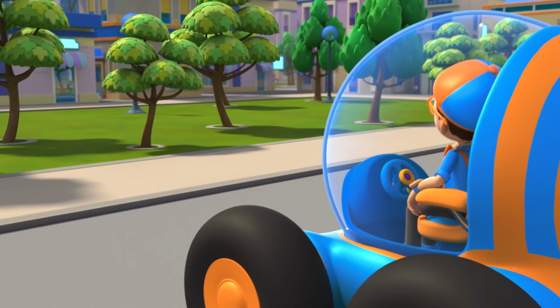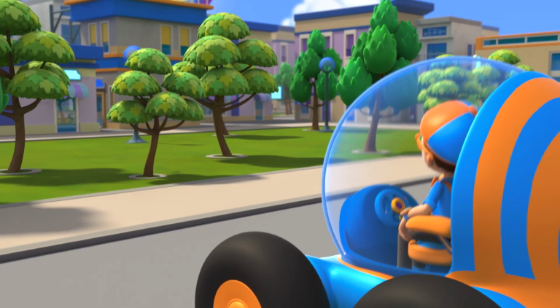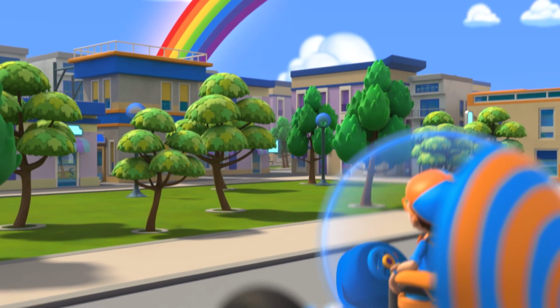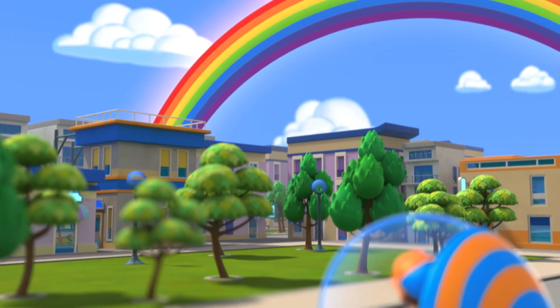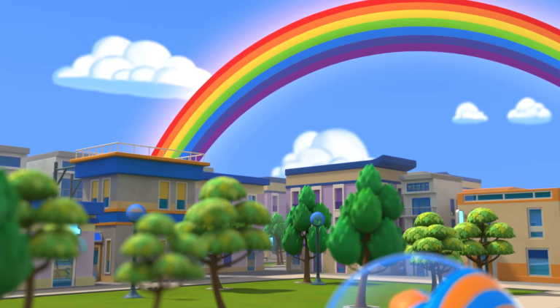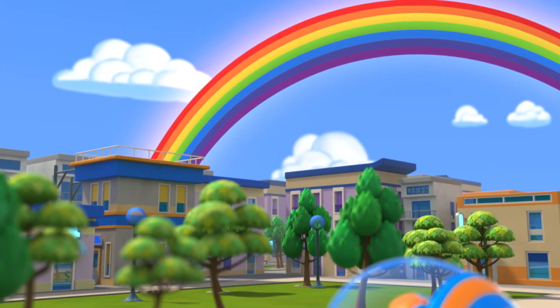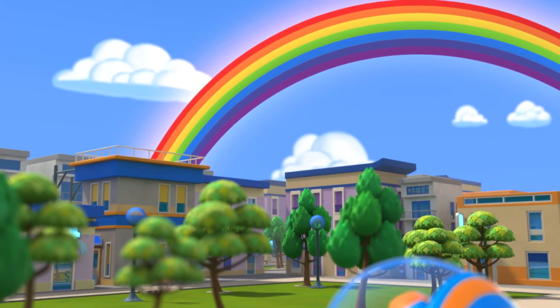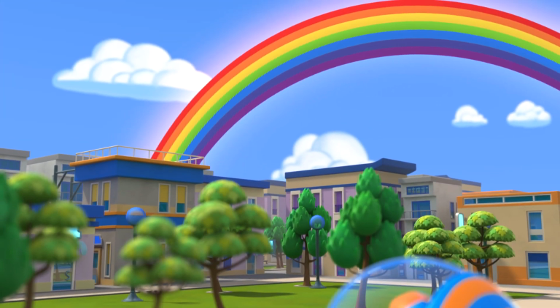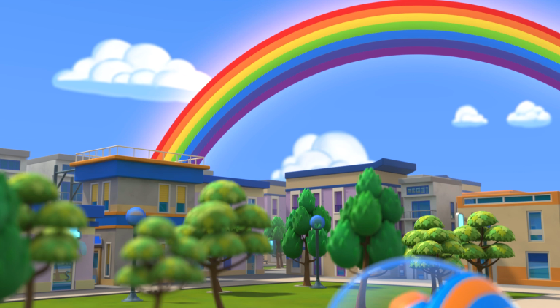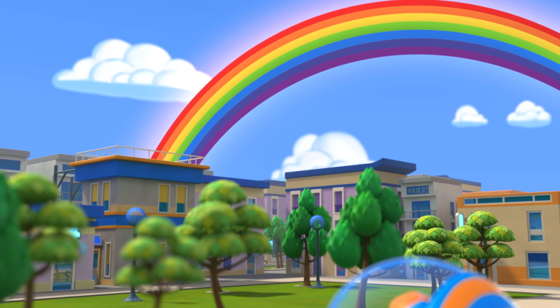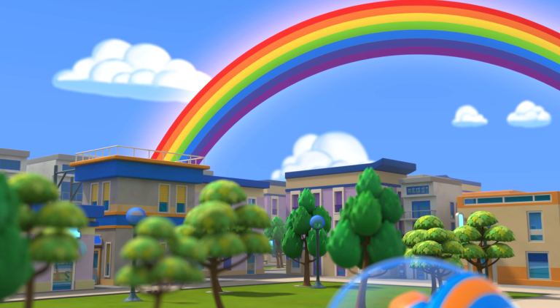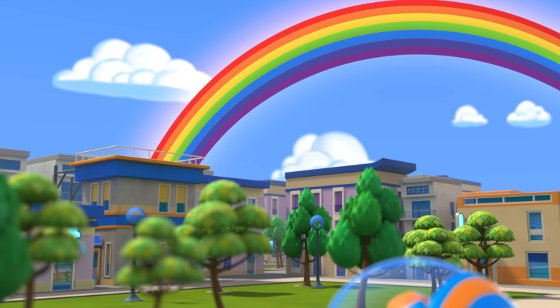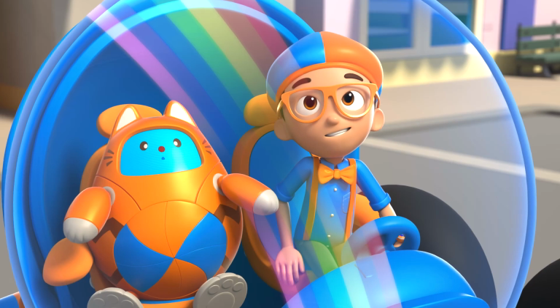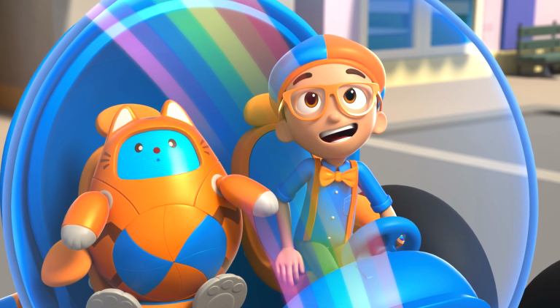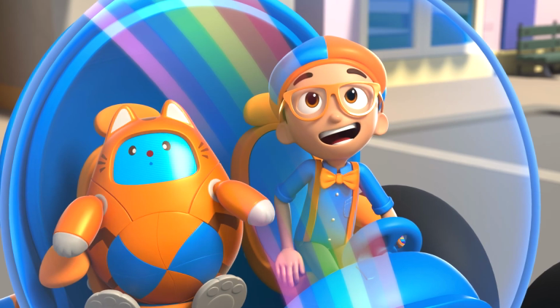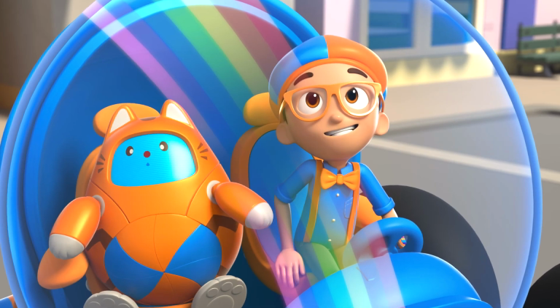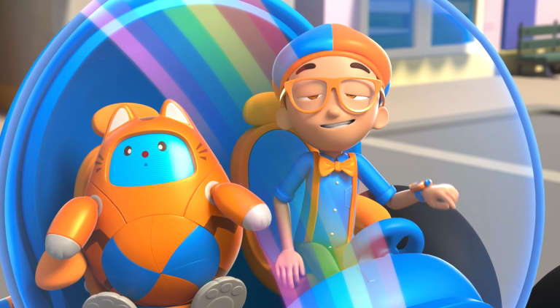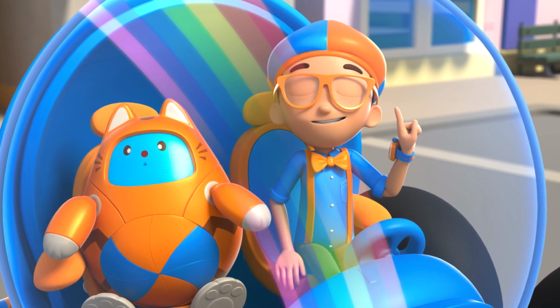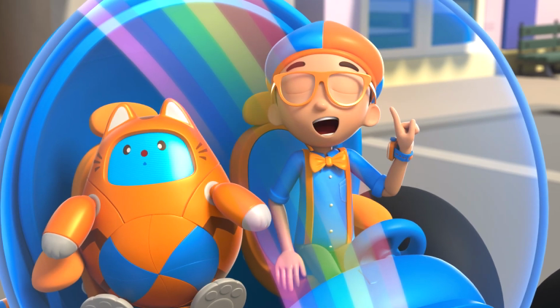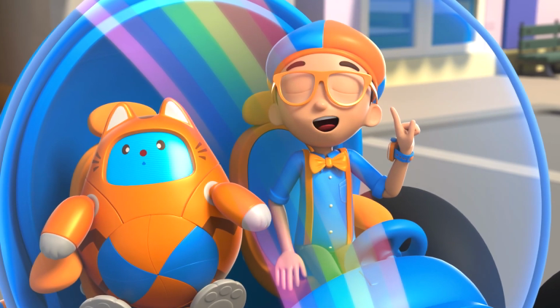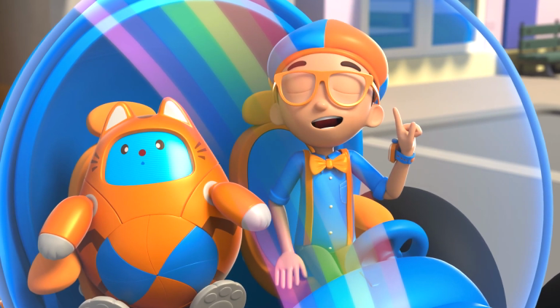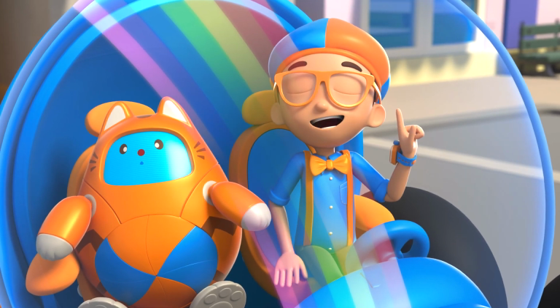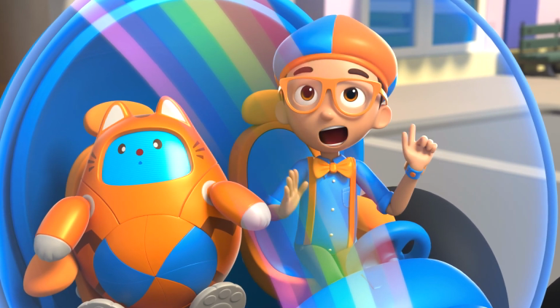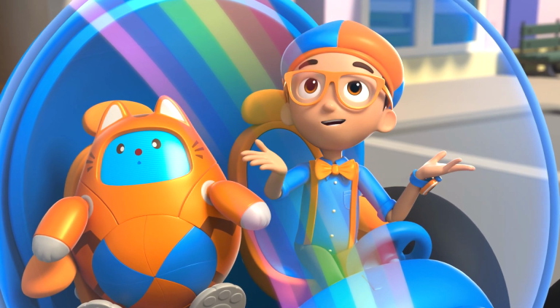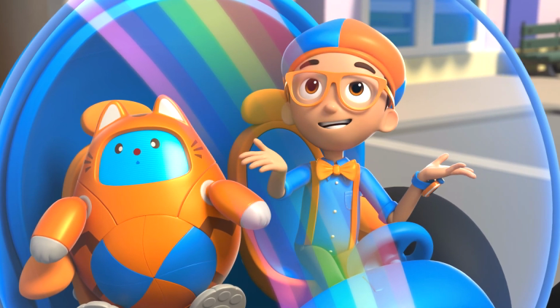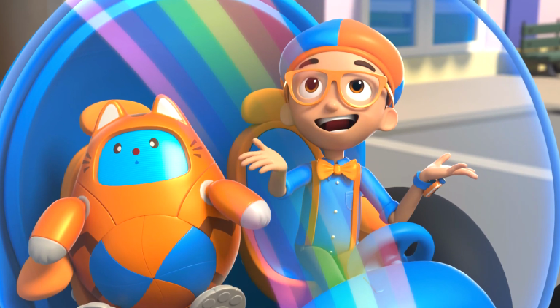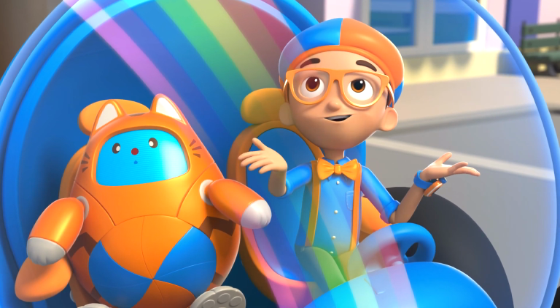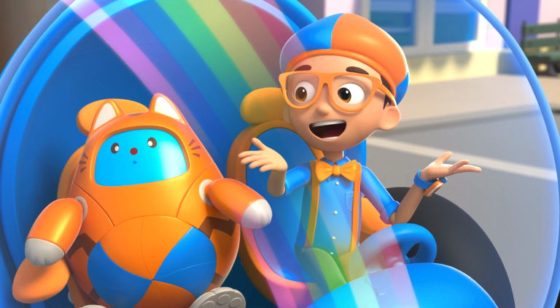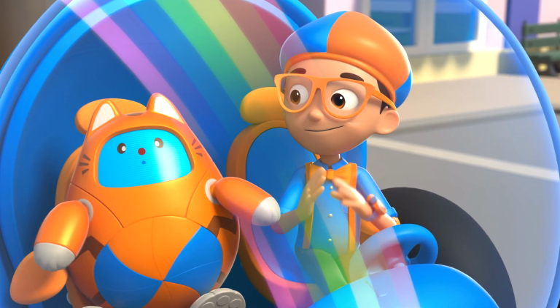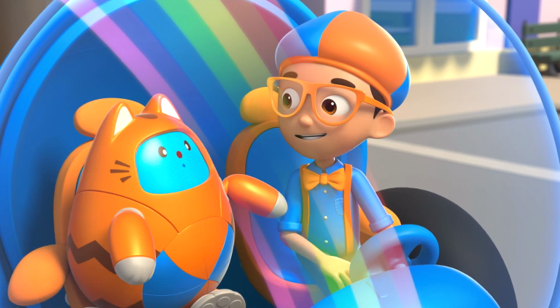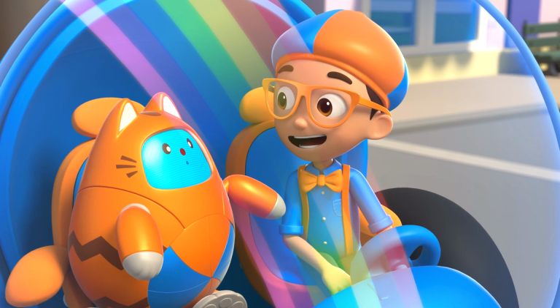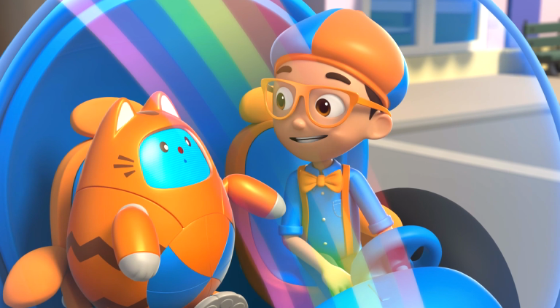A rainbow! So many colors! I wonder, how does a rainbow get its colors?